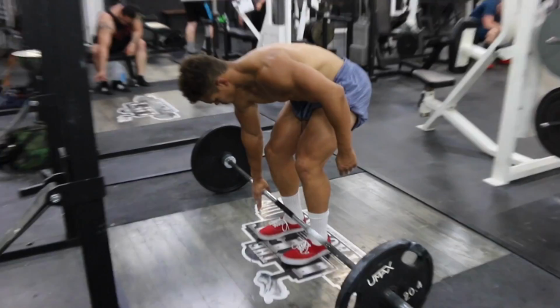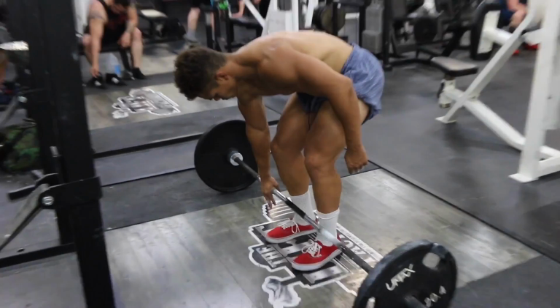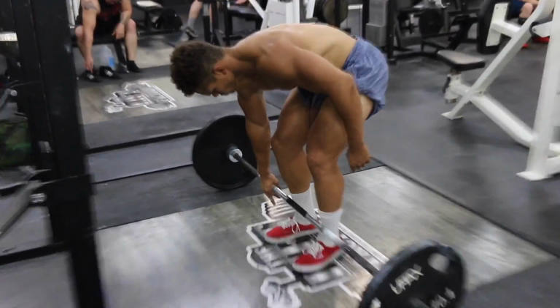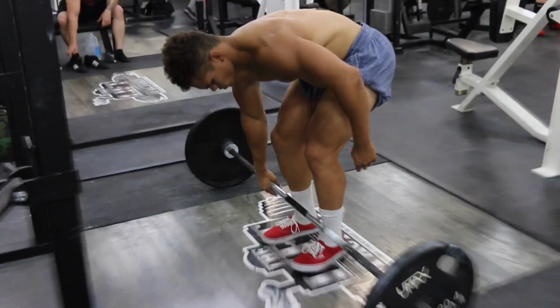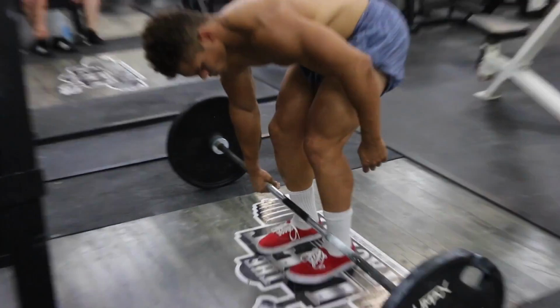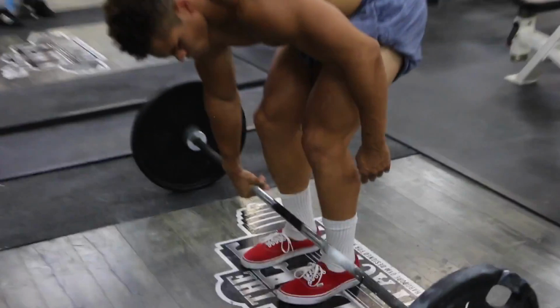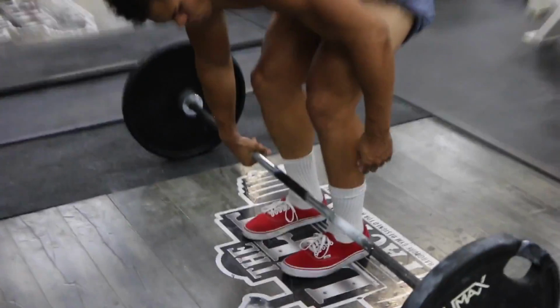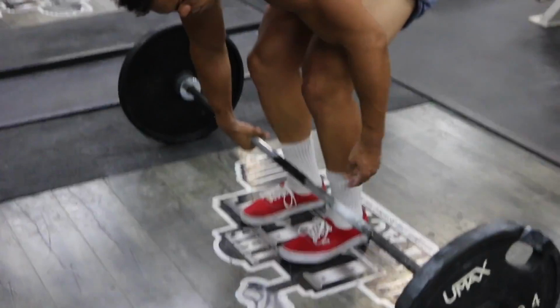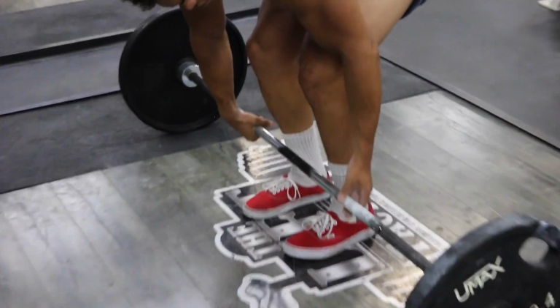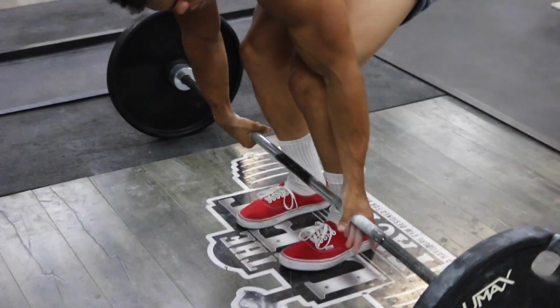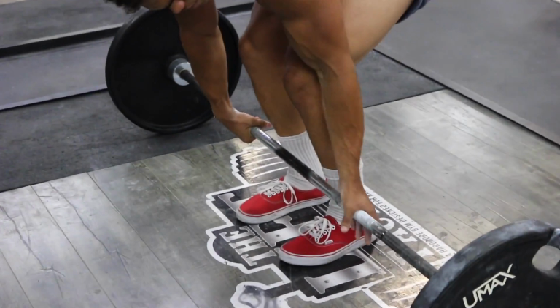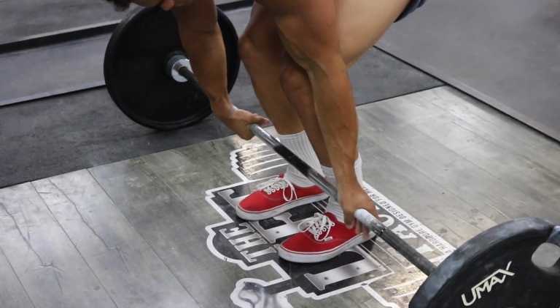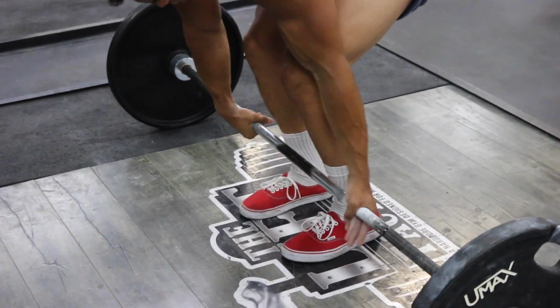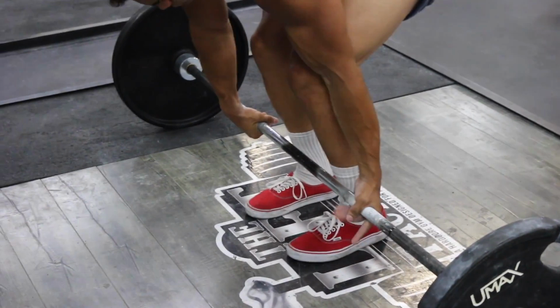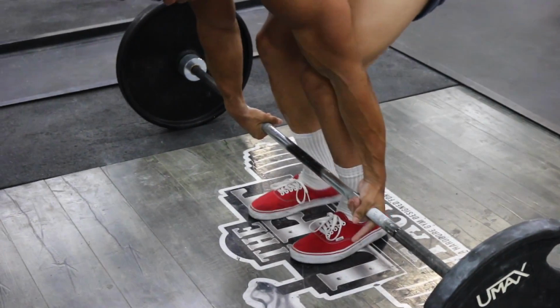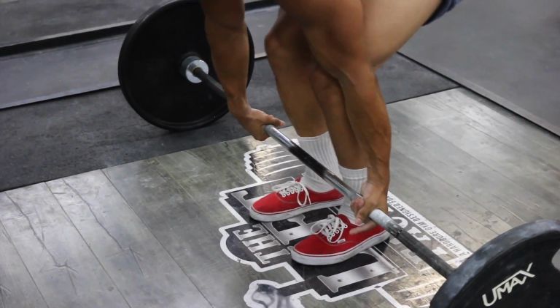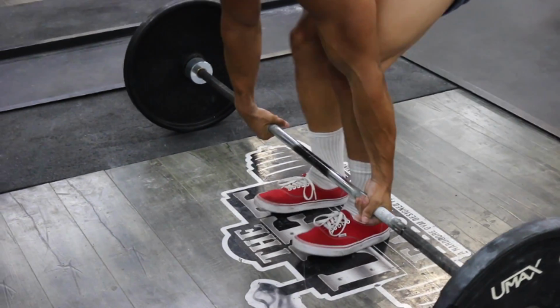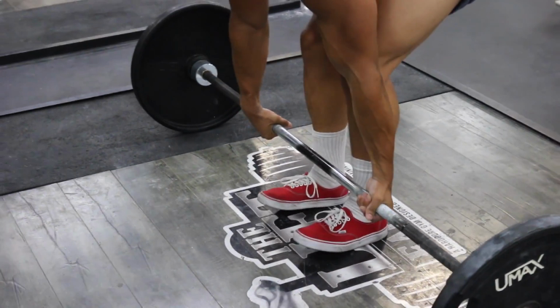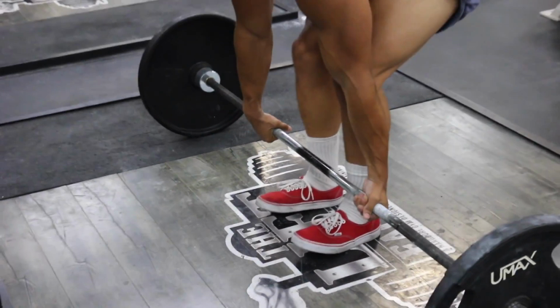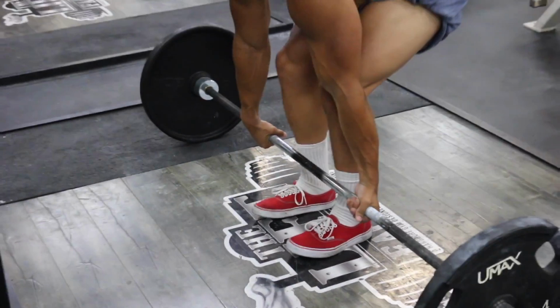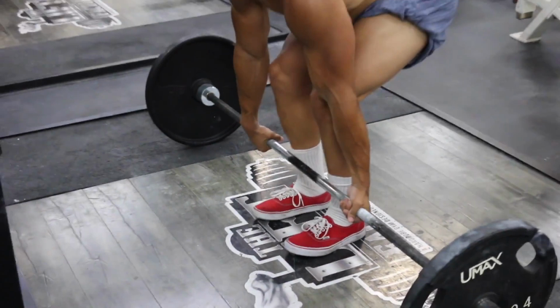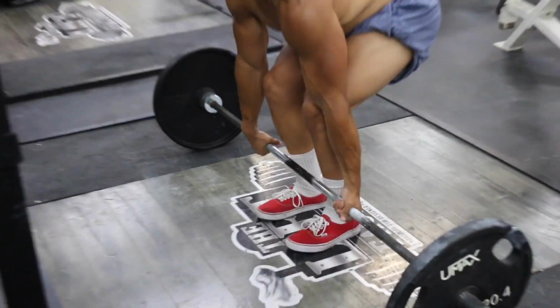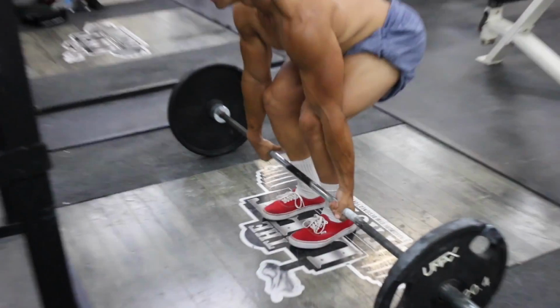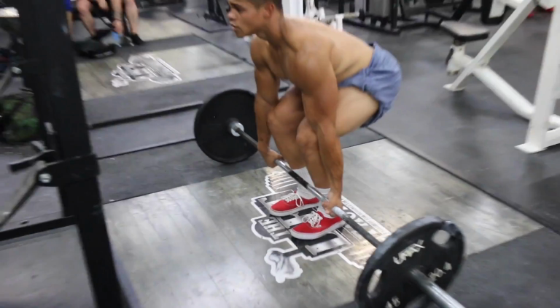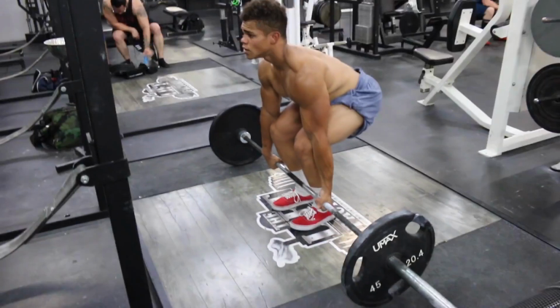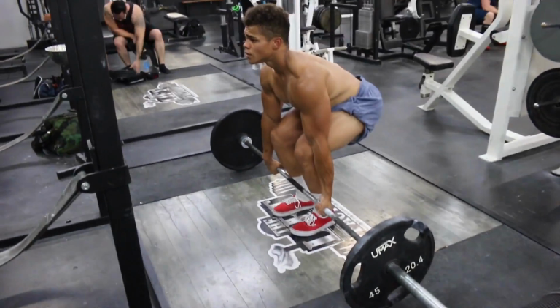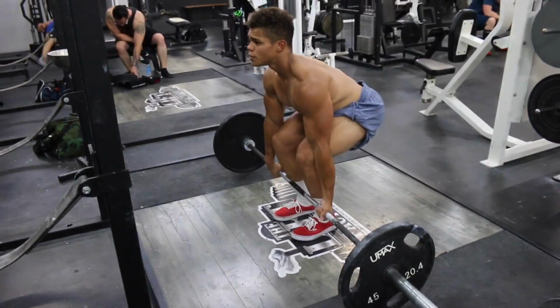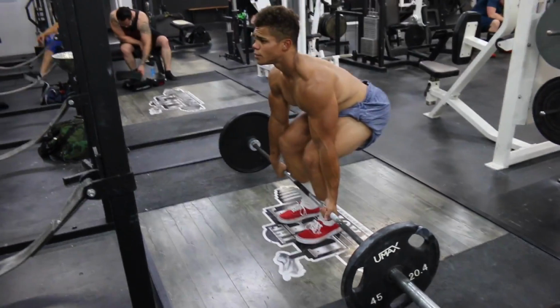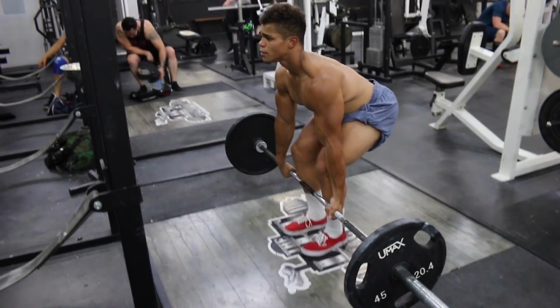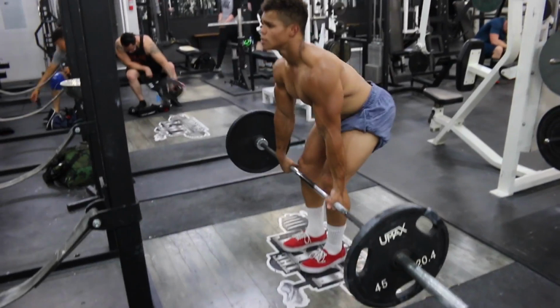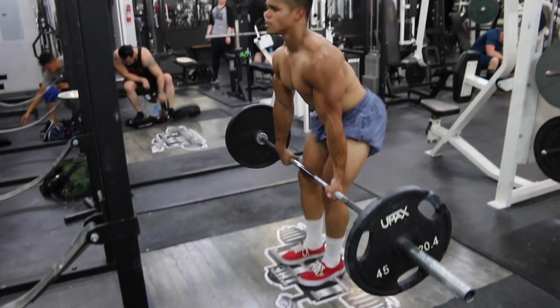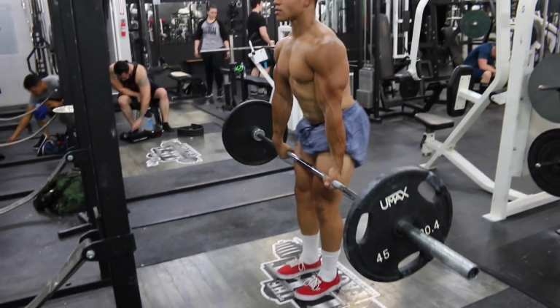What's up guys? We are five weeks out from the competition doing a back workout. Let's get started.